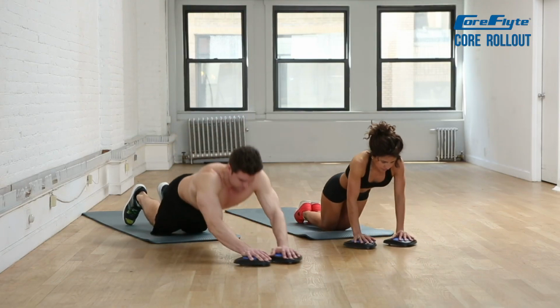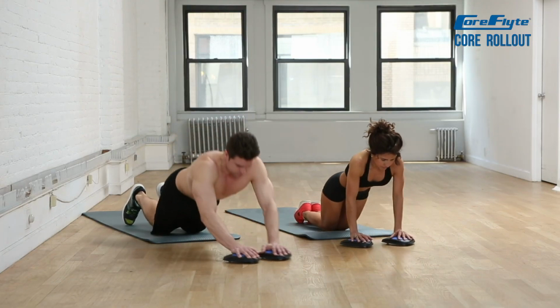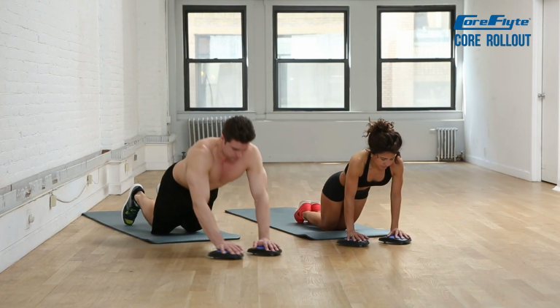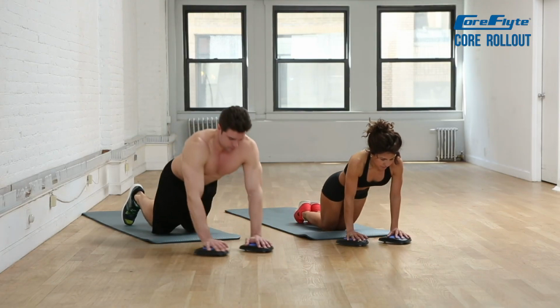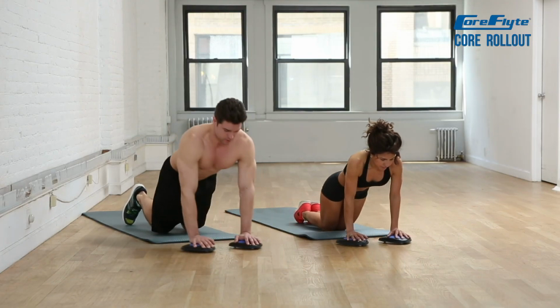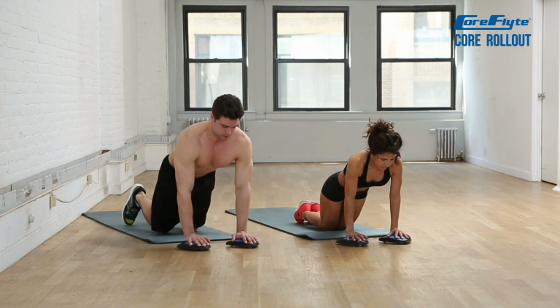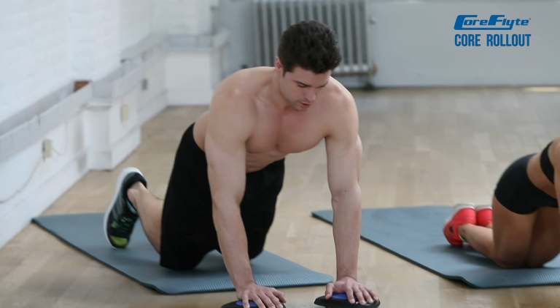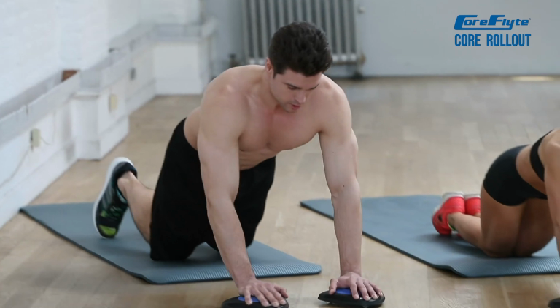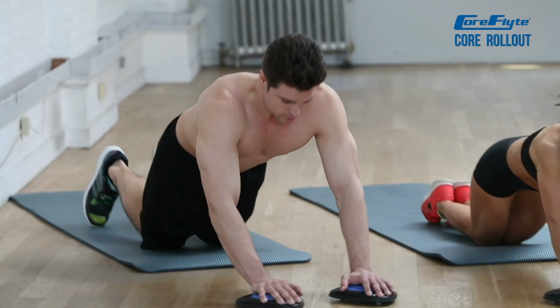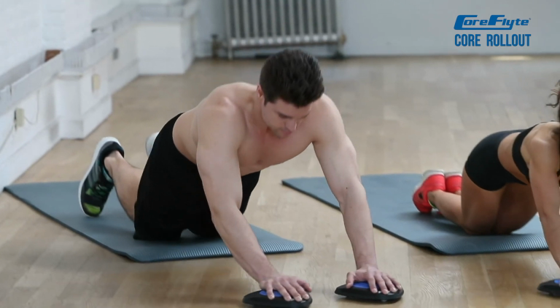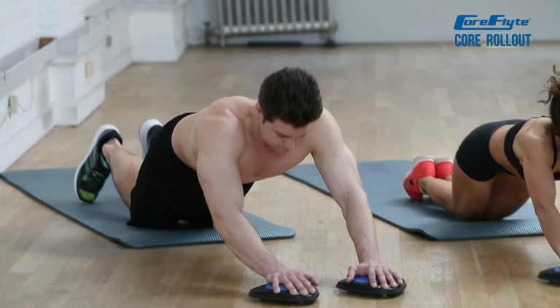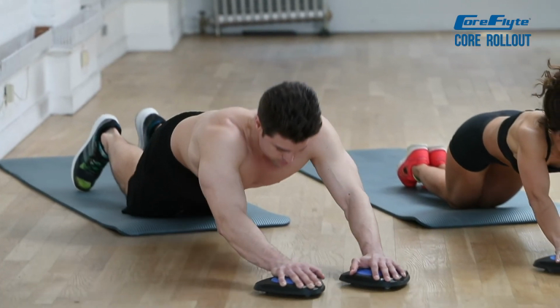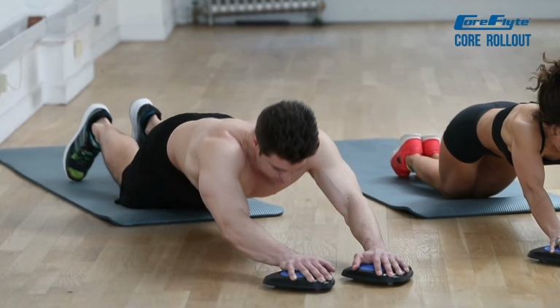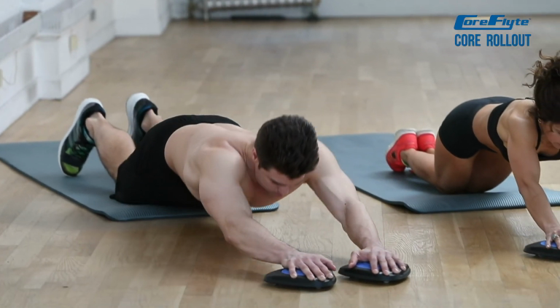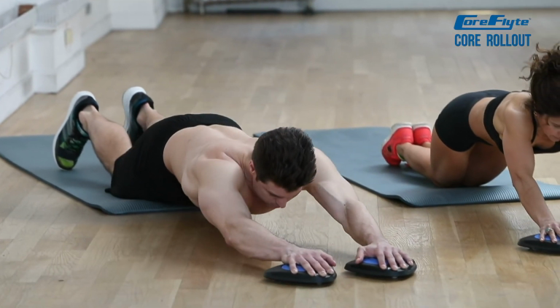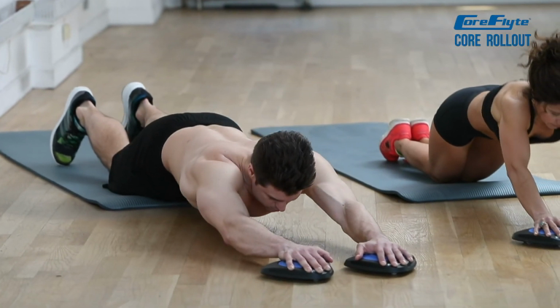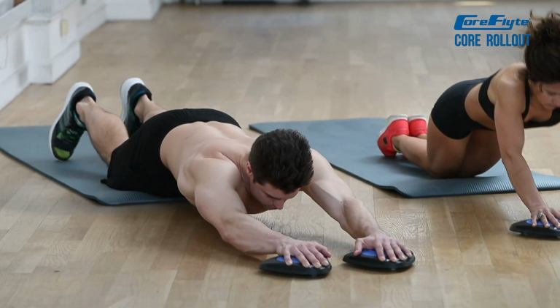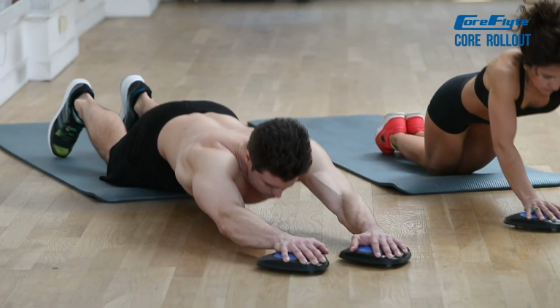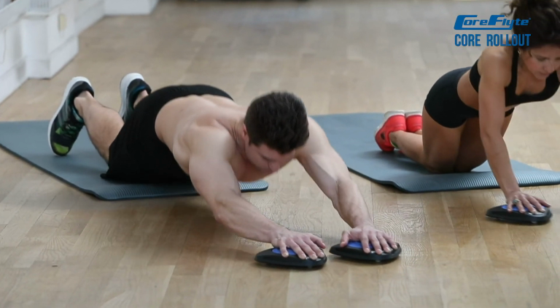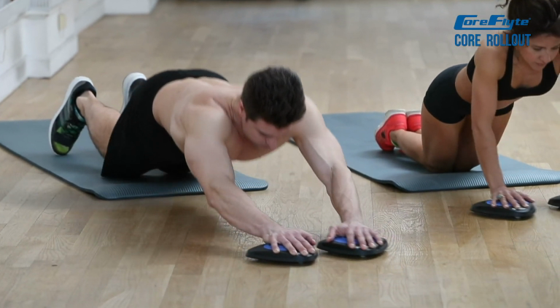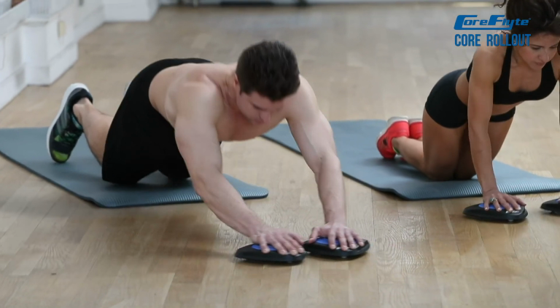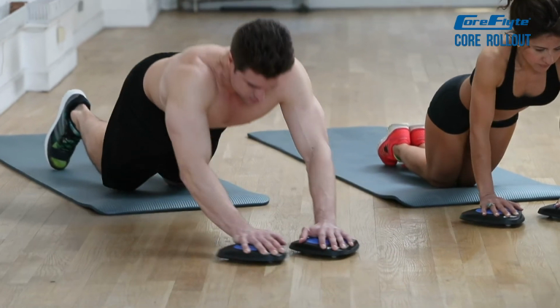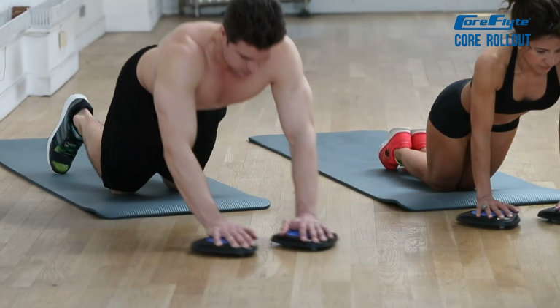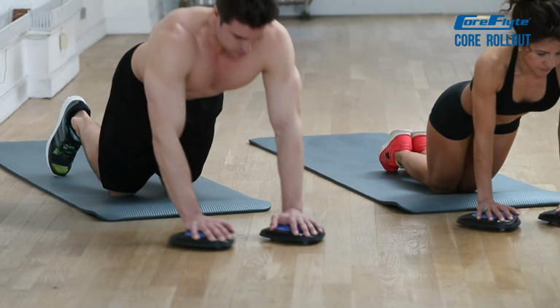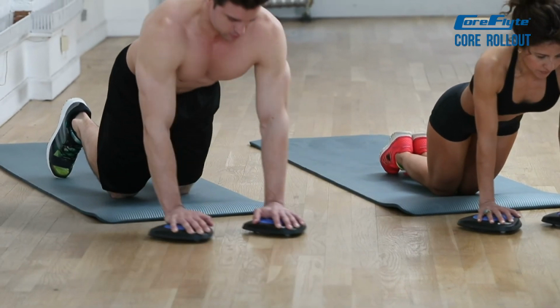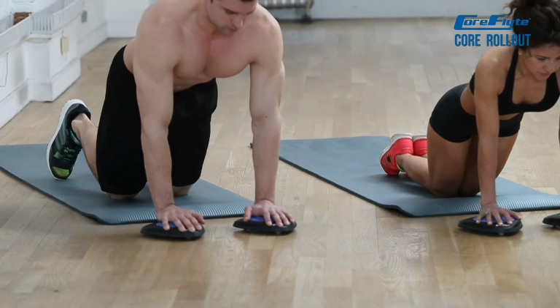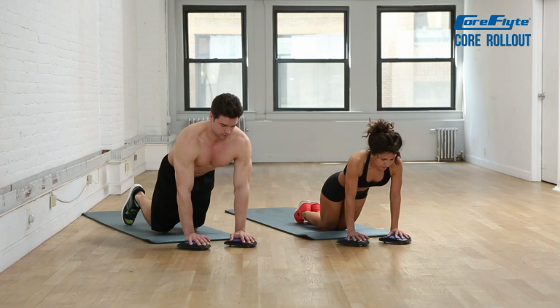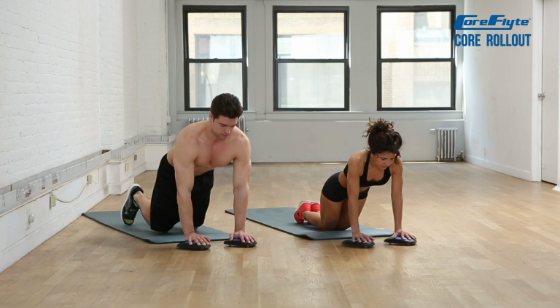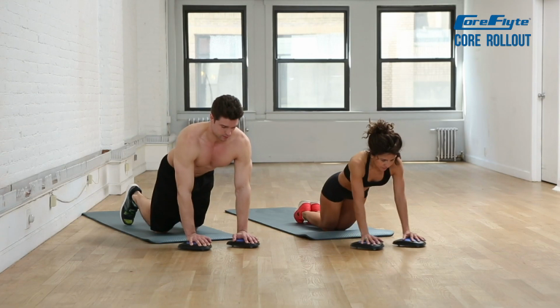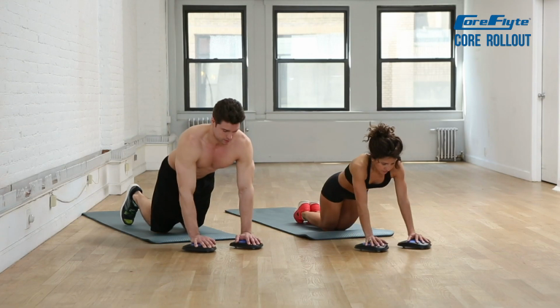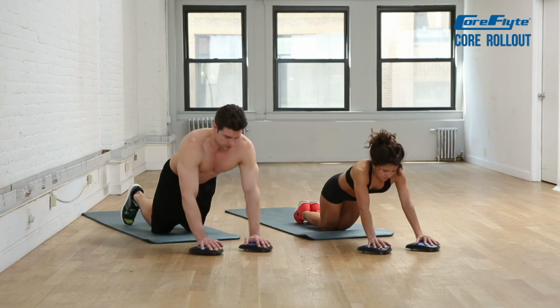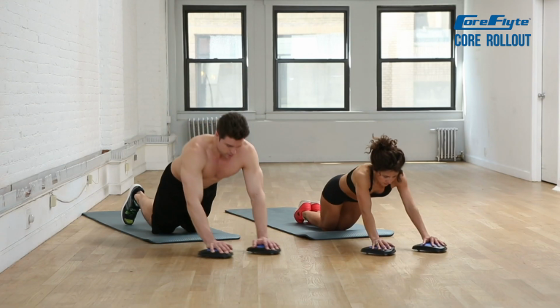Beginners should start with a short range of motion and can use a wall or mat to prevent rolling forward too far.